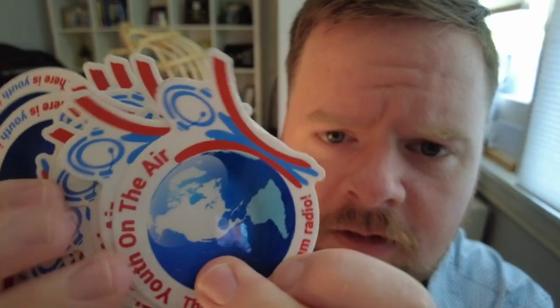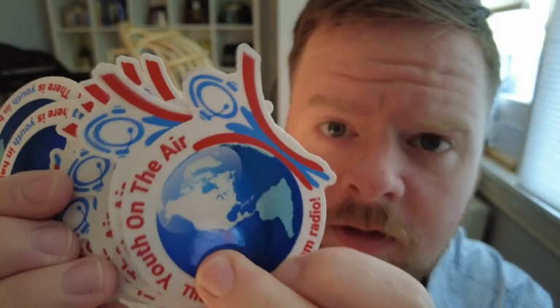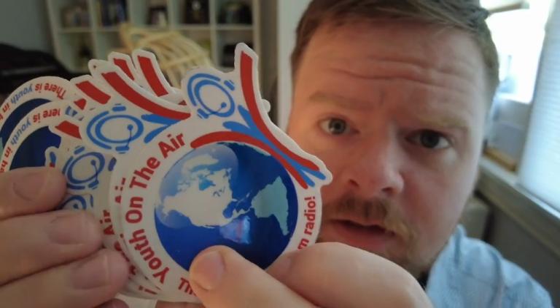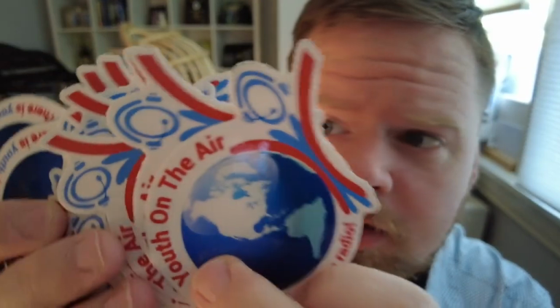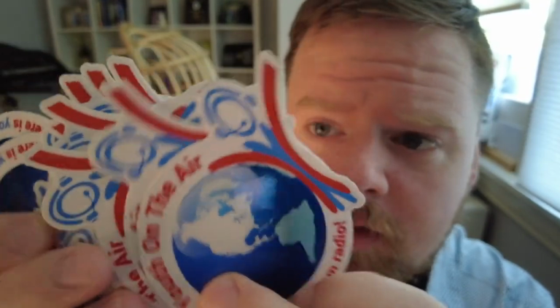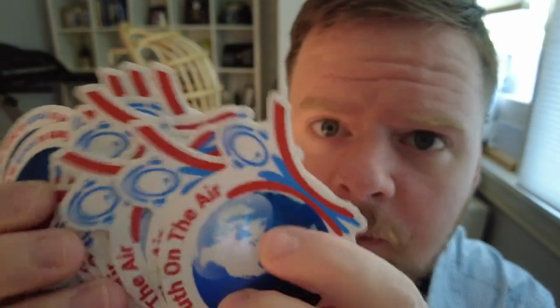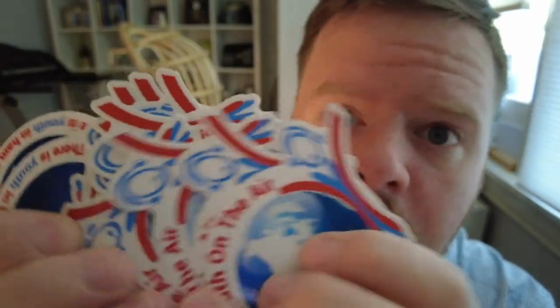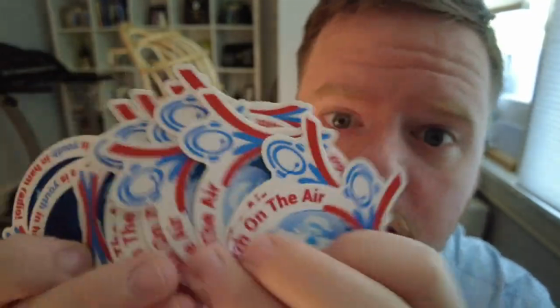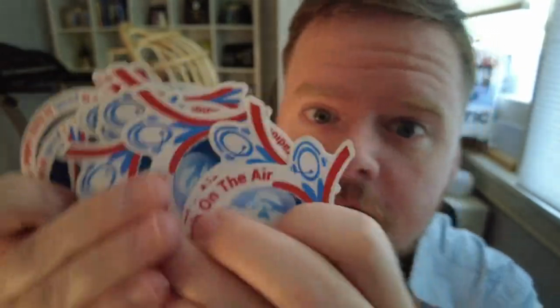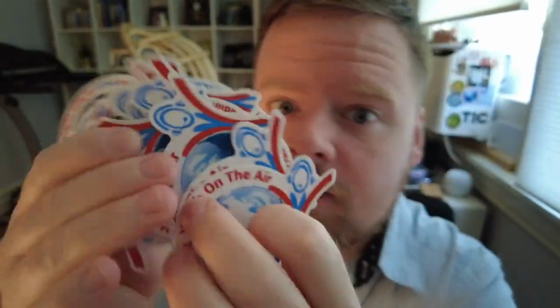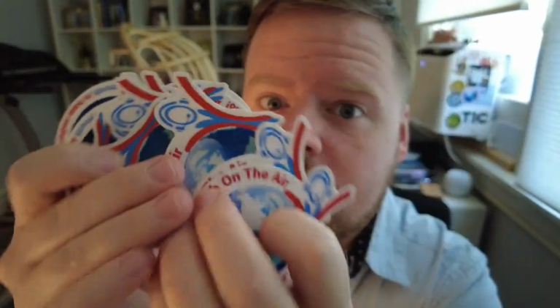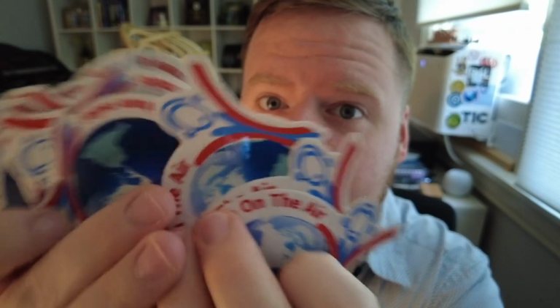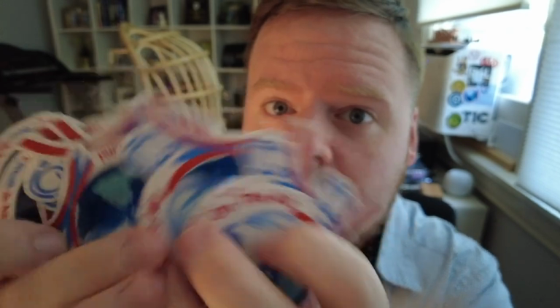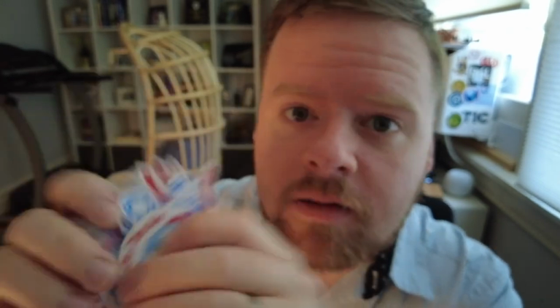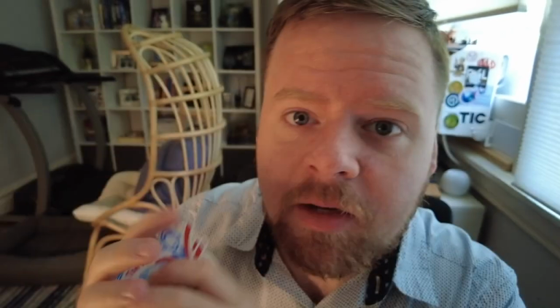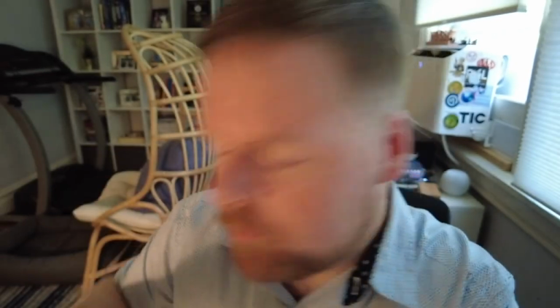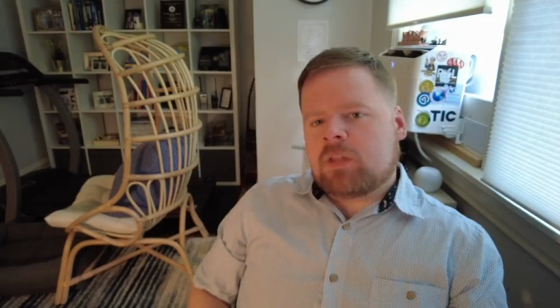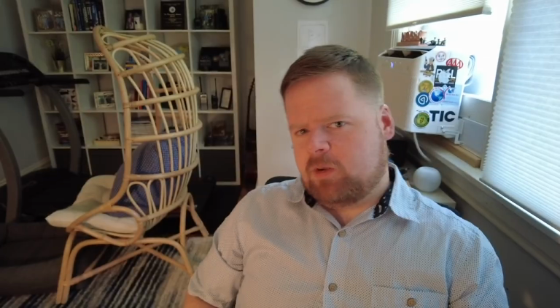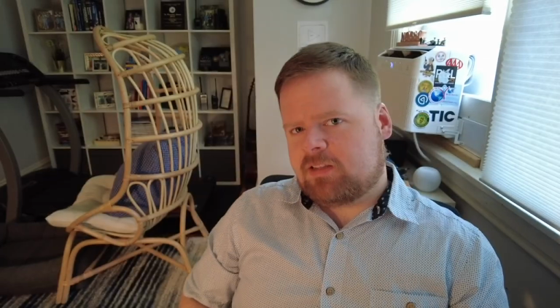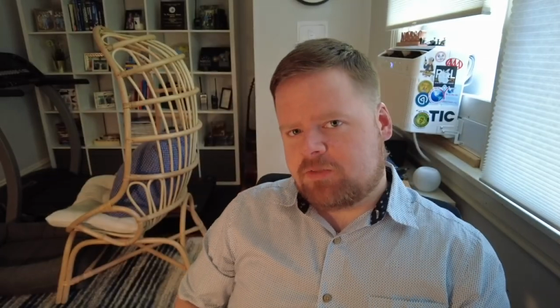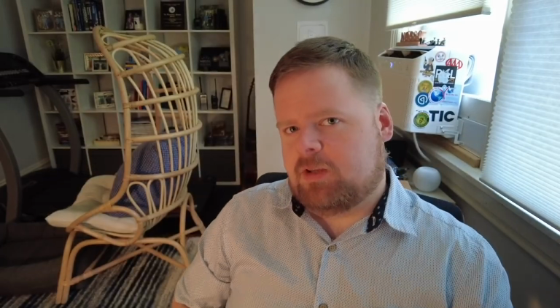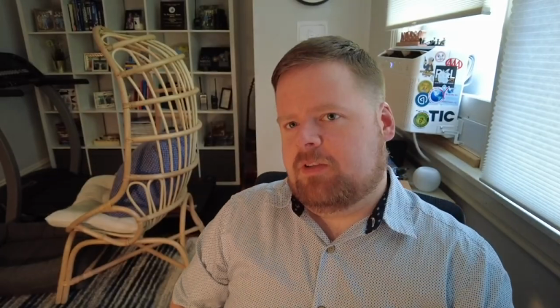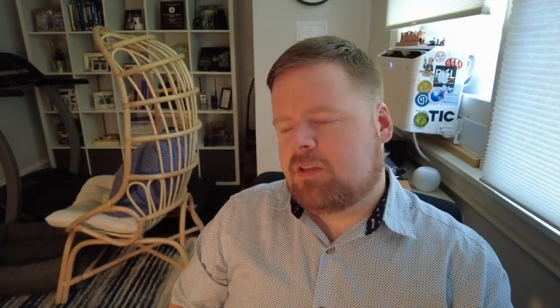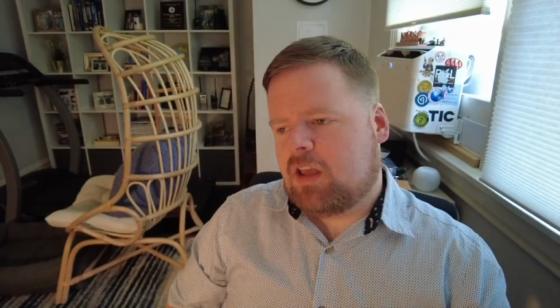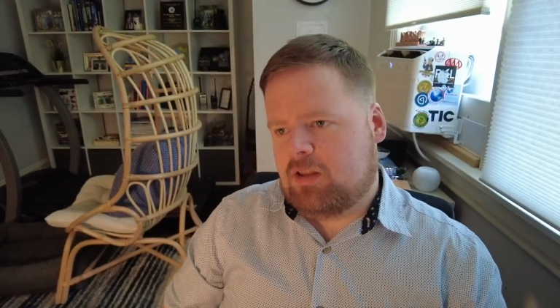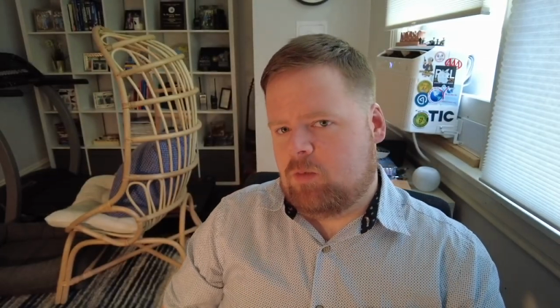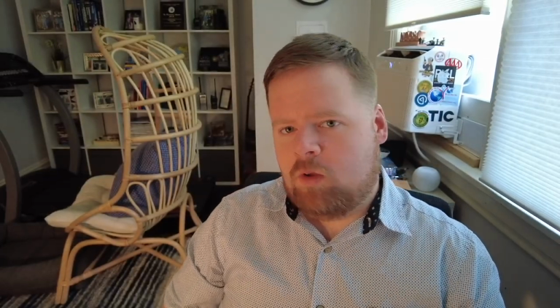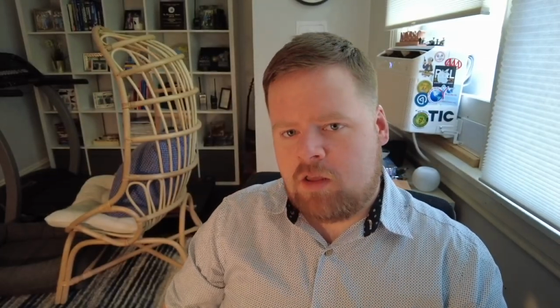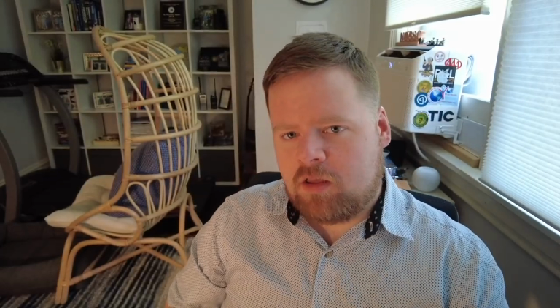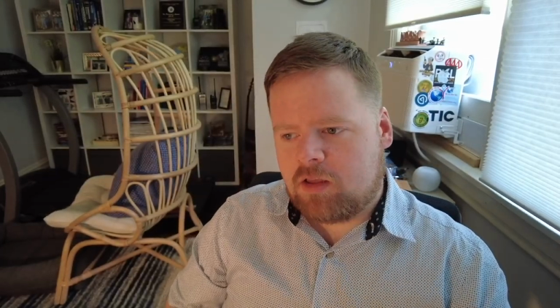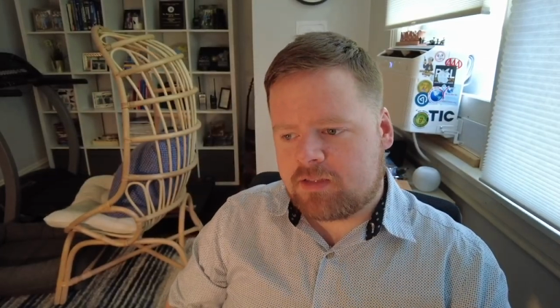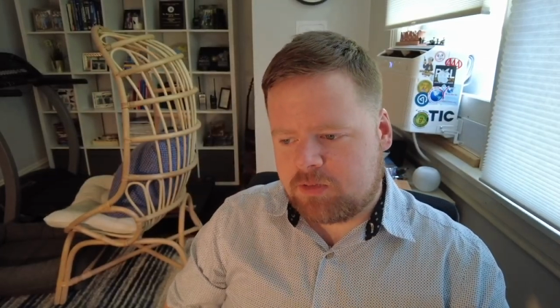Also, do you want a sticker? I have like a billion of these, so let me know. Anyway, this Huntsville Ham Fest had one exception.